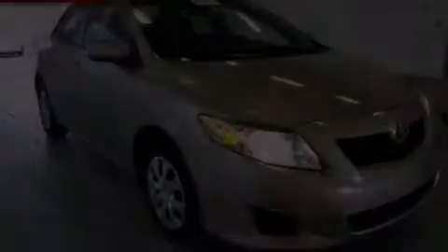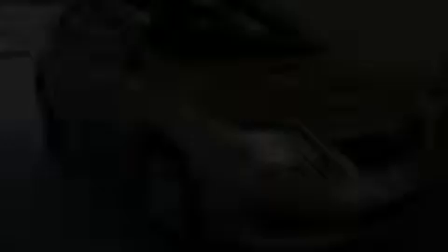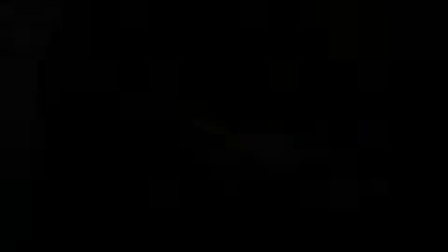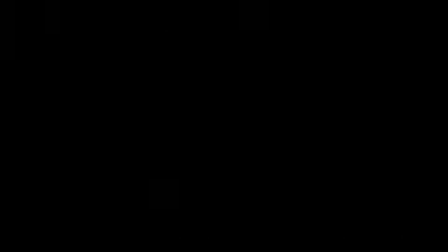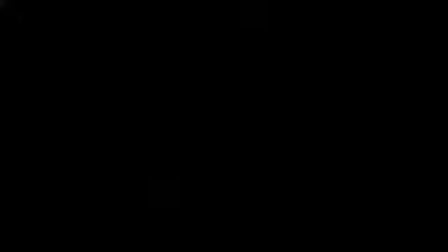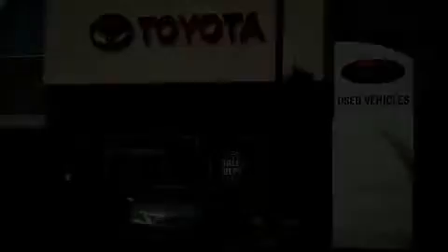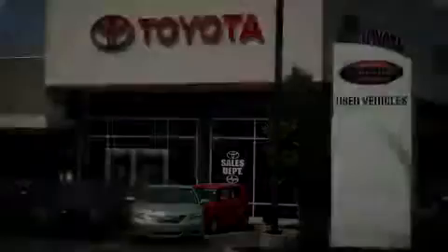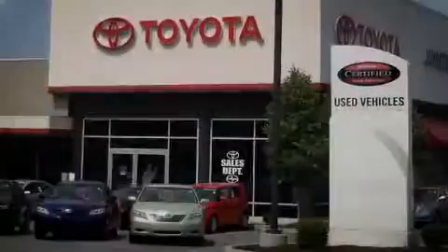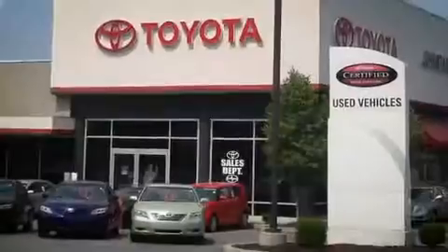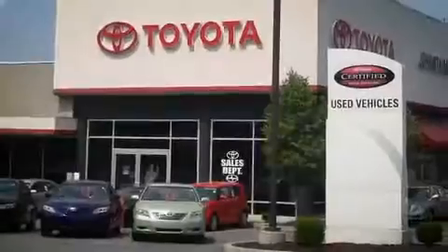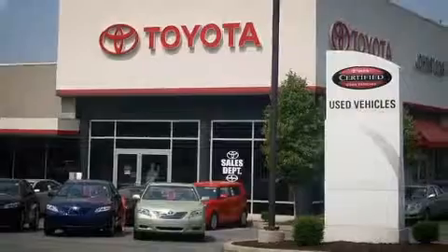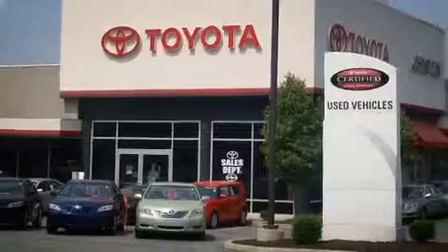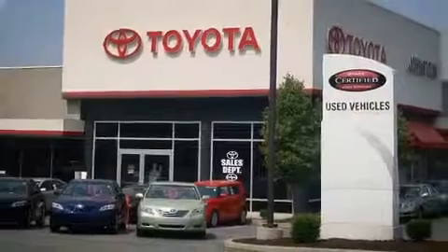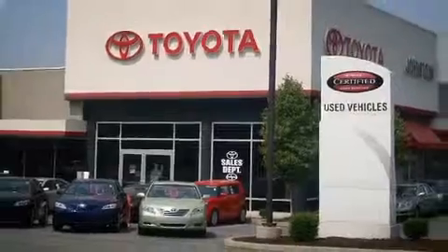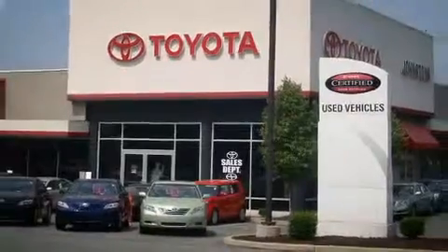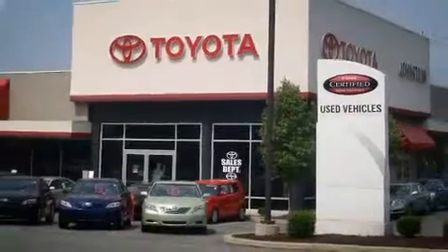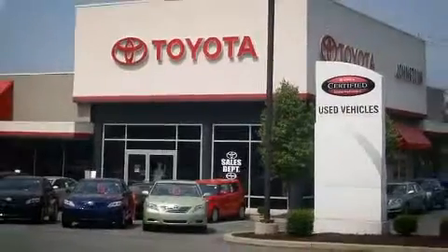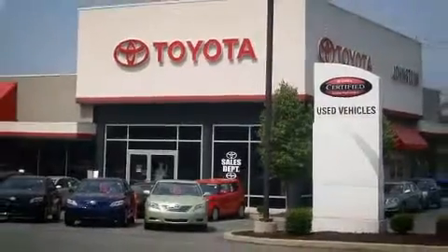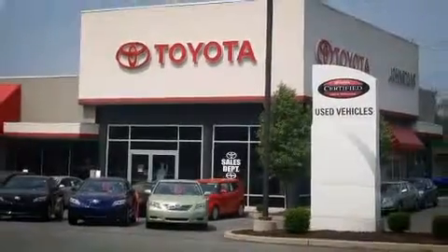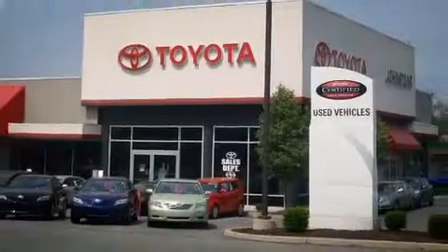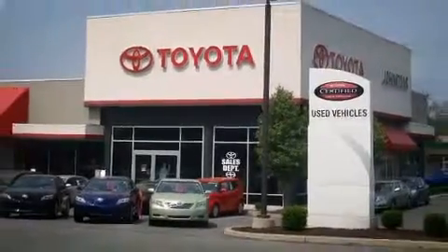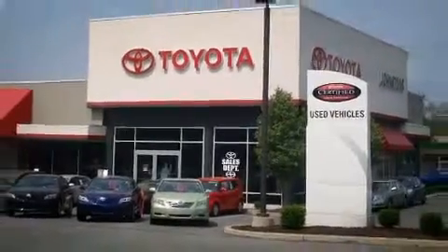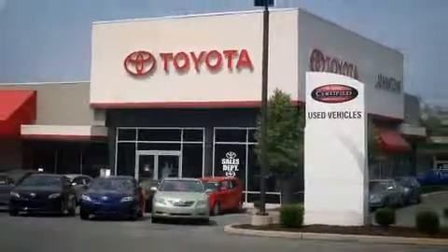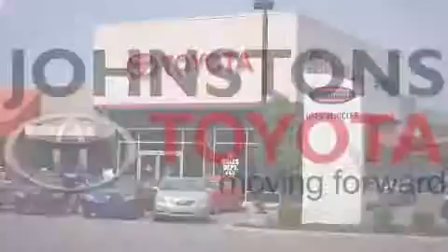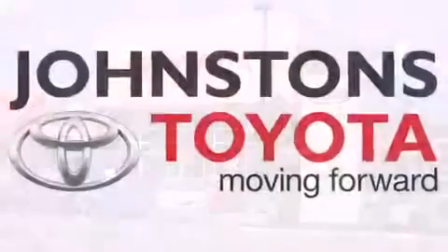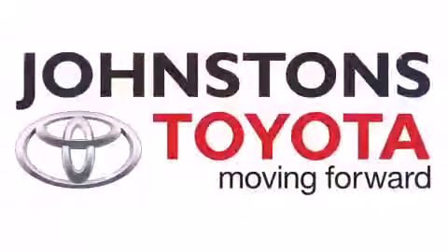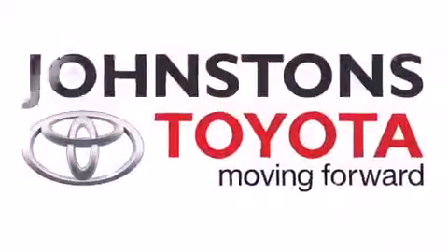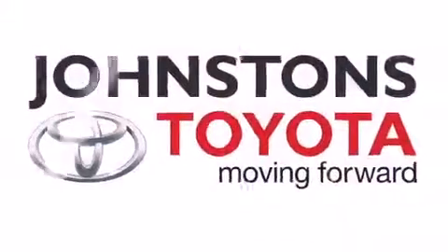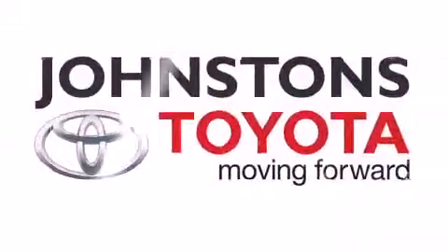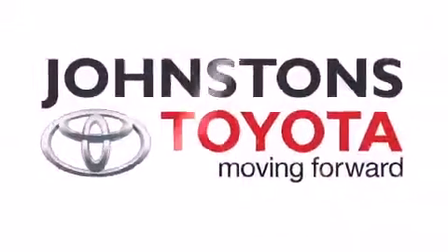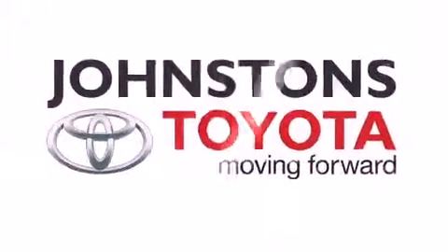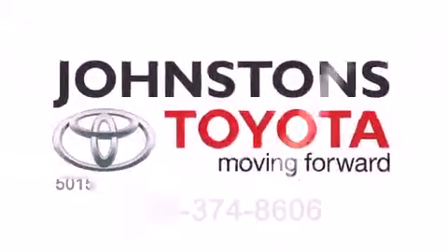I got my Toyota, at Johnston's Toyota. So does that.